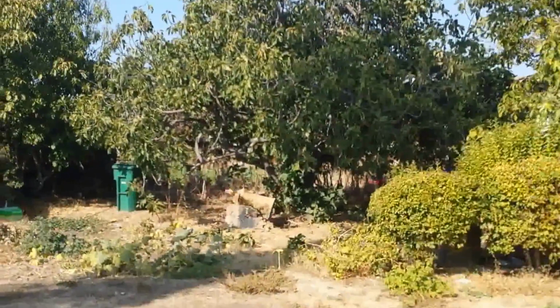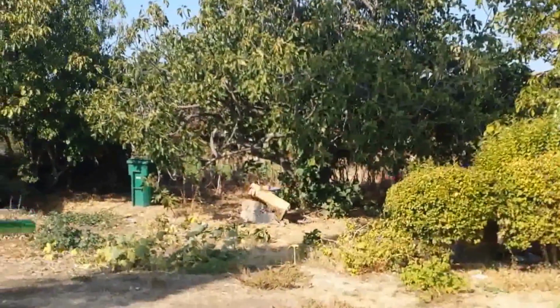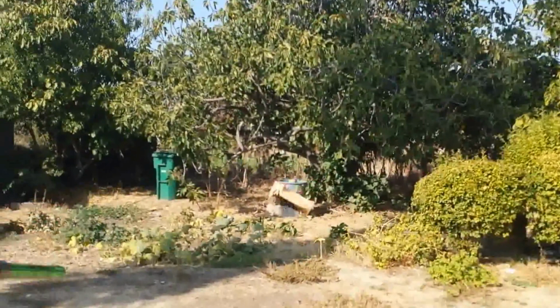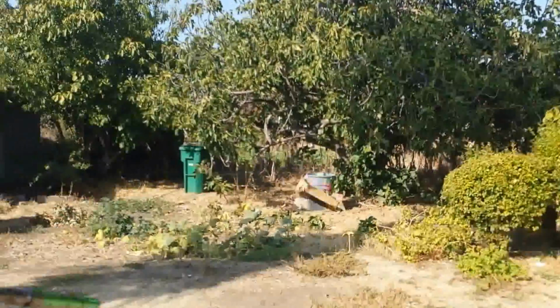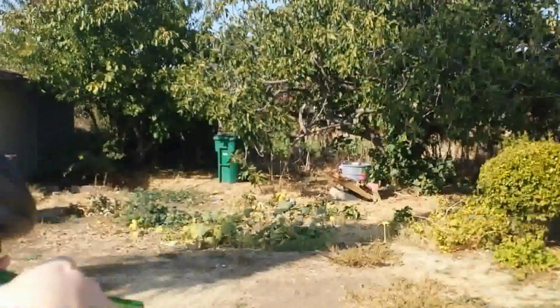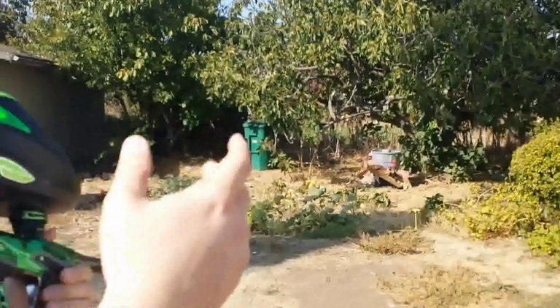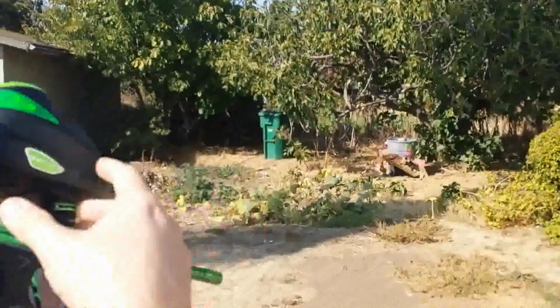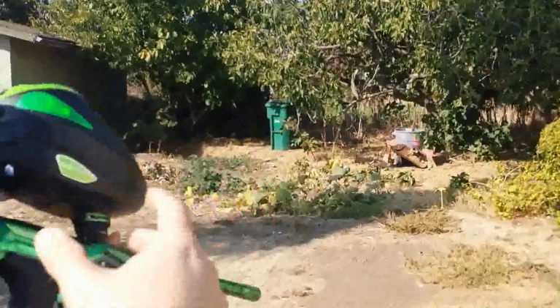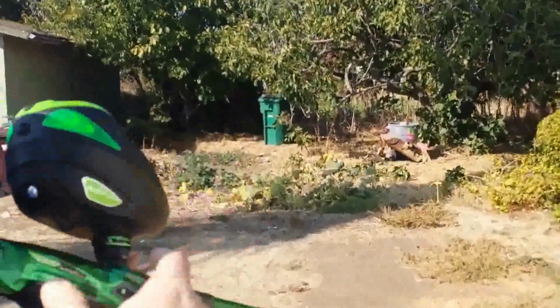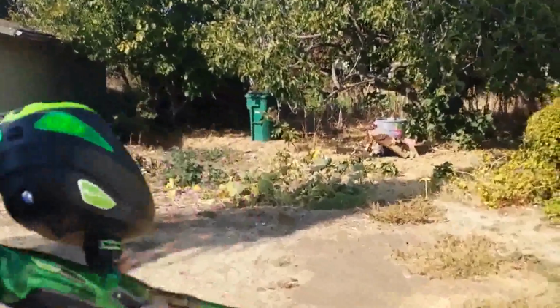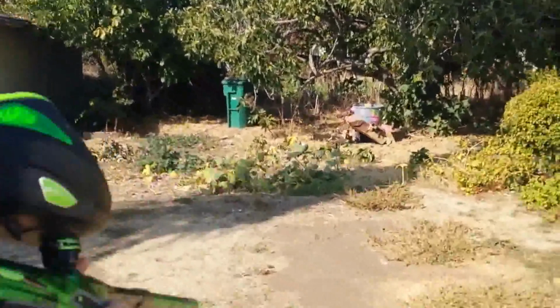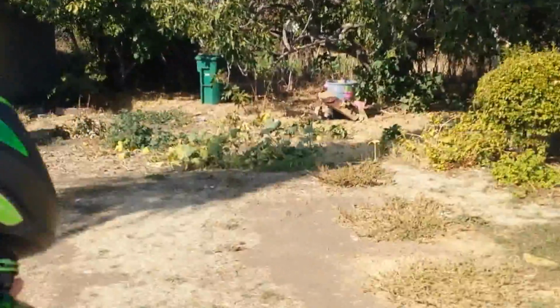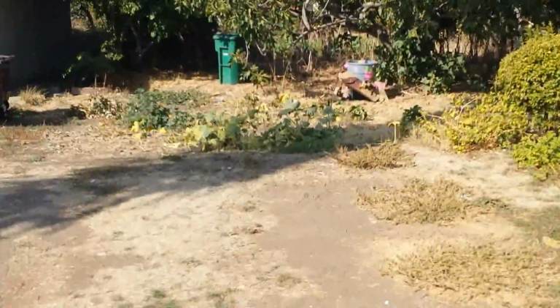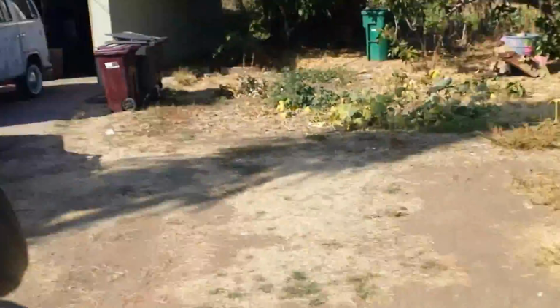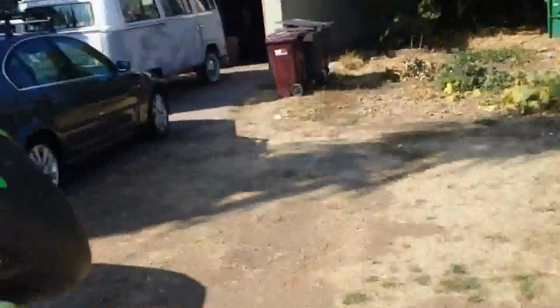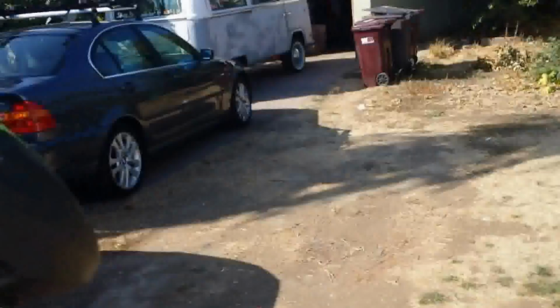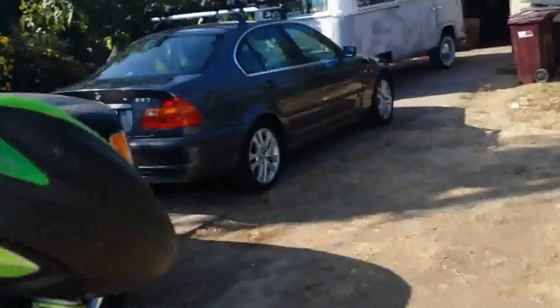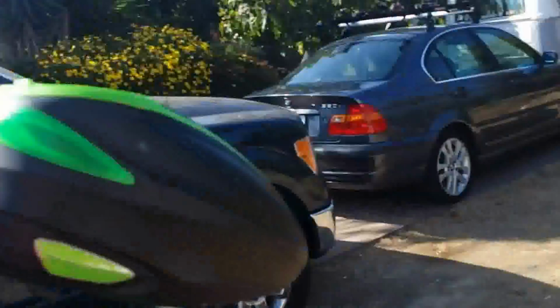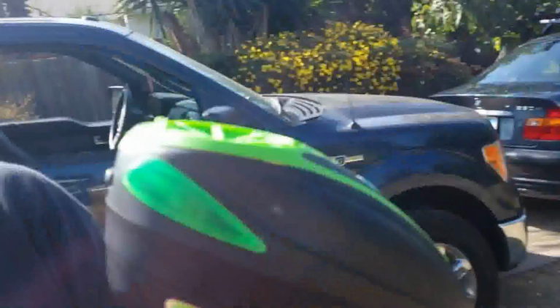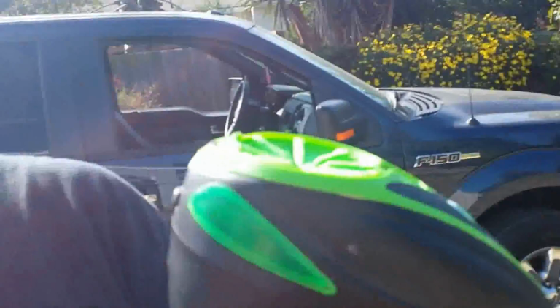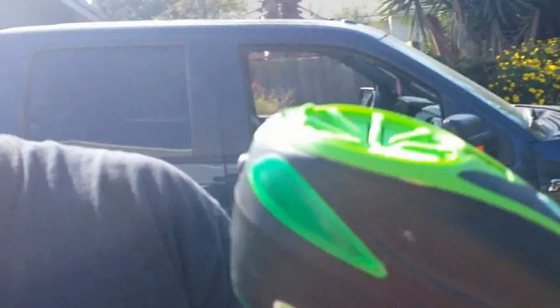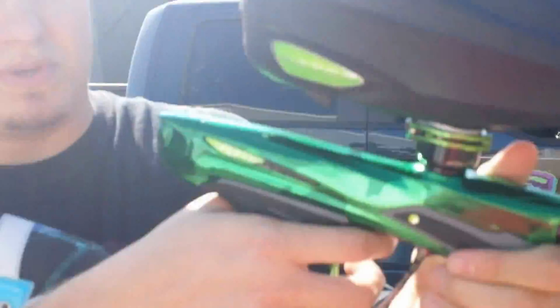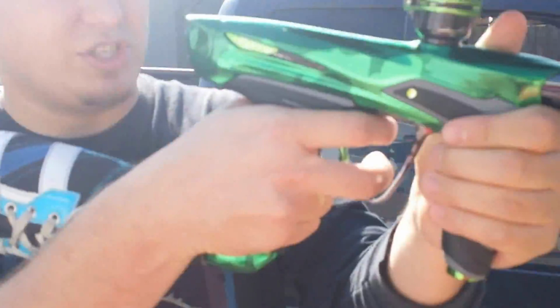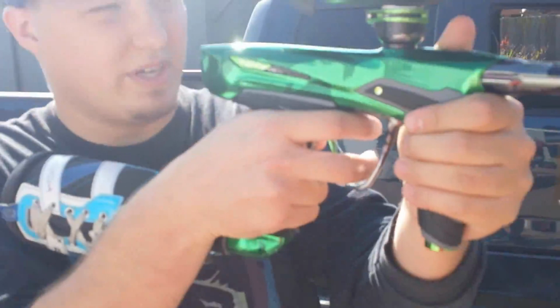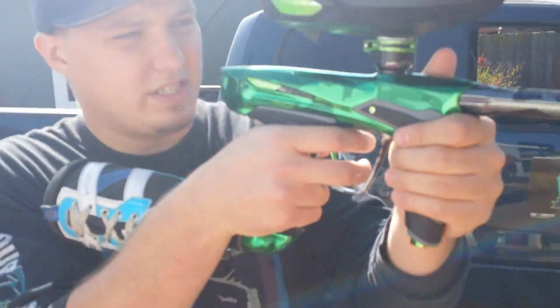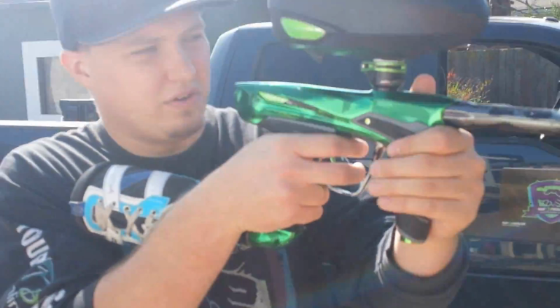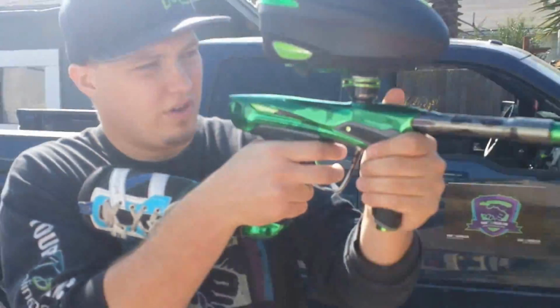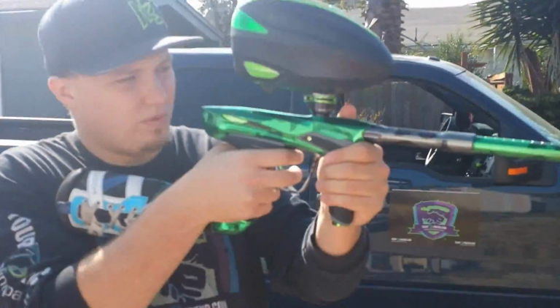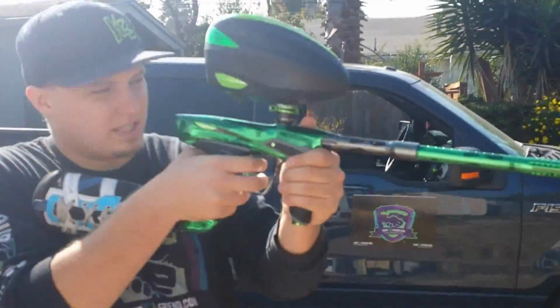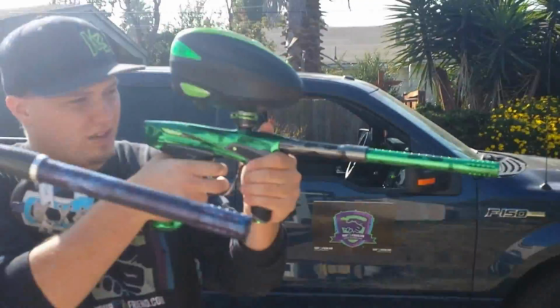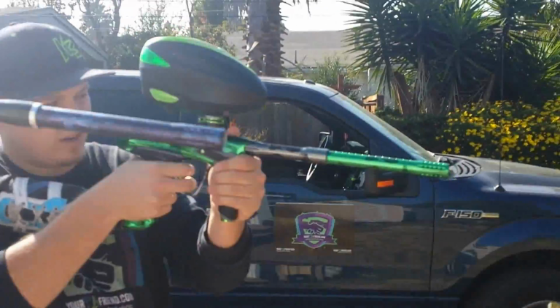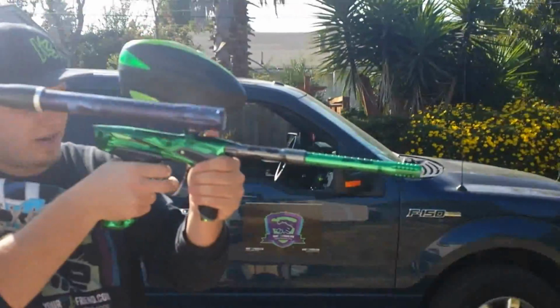All right, we're going to try to see some of the barrel rise of the gun as we shoot it, so watch how the gun rises.